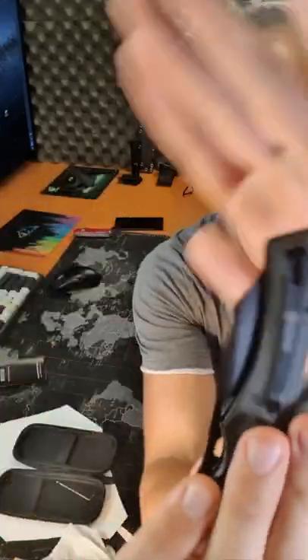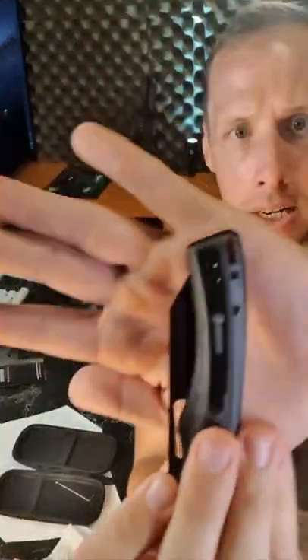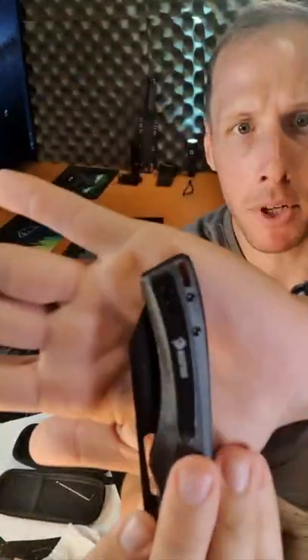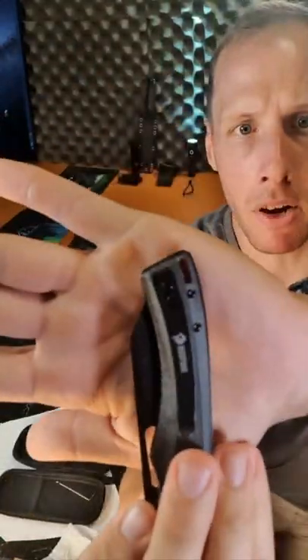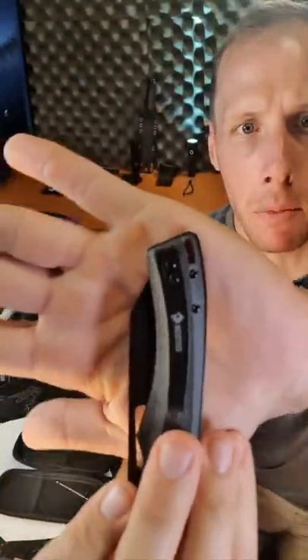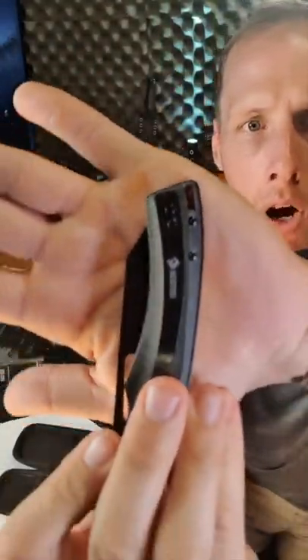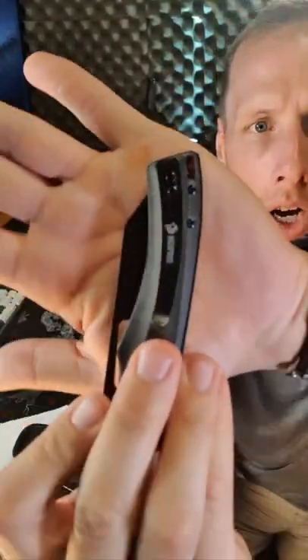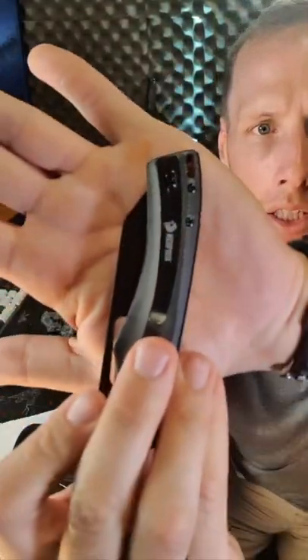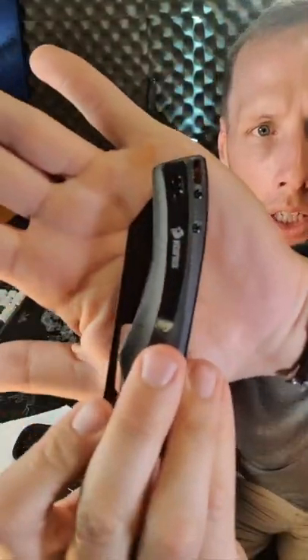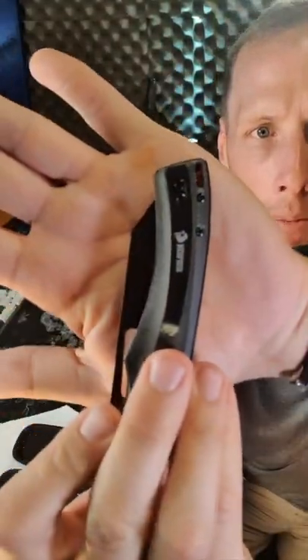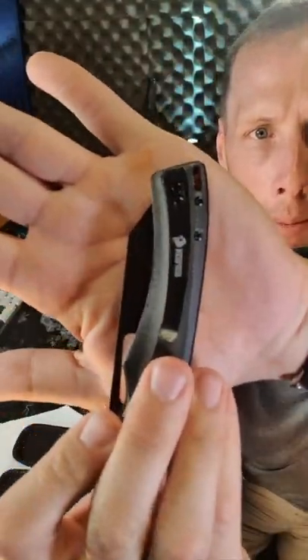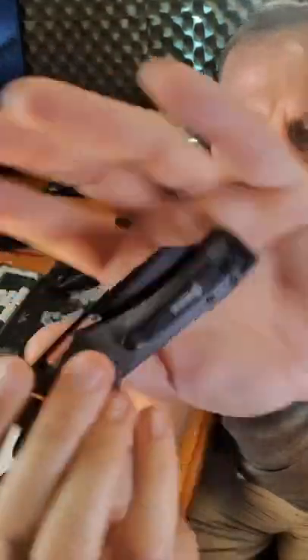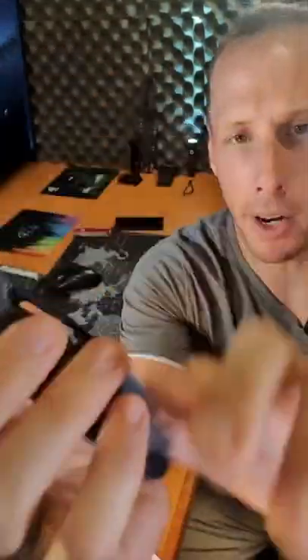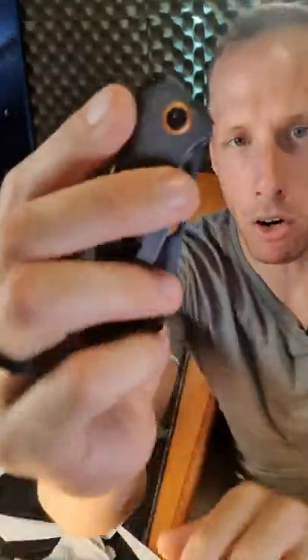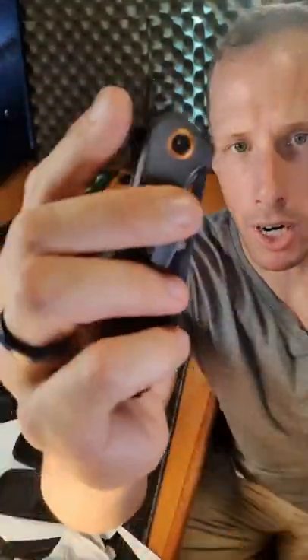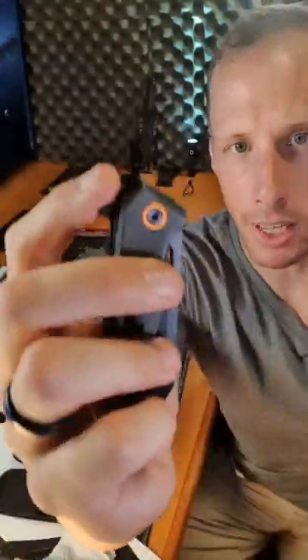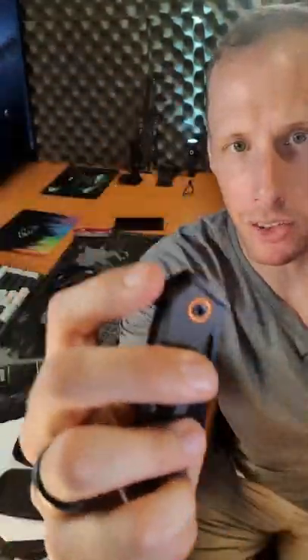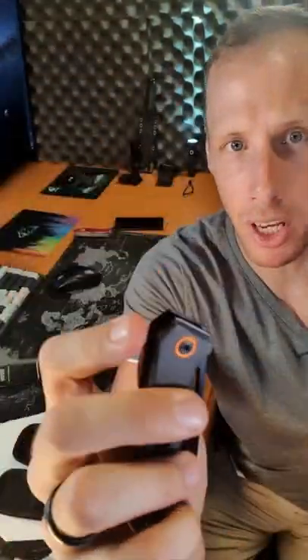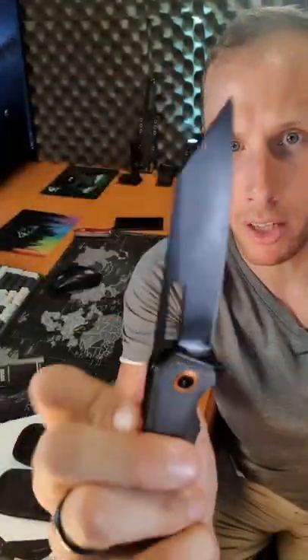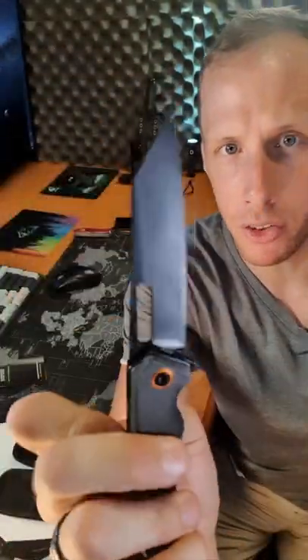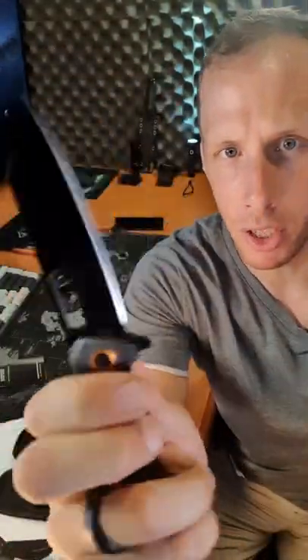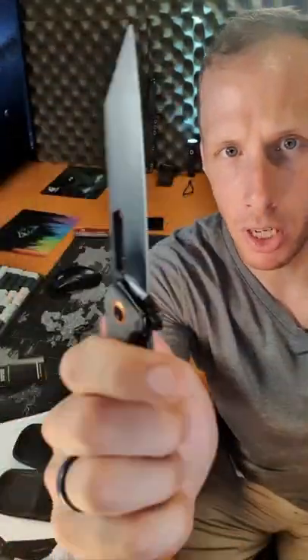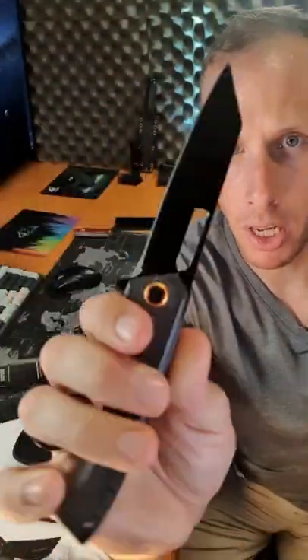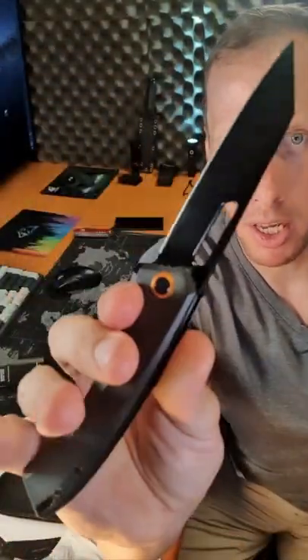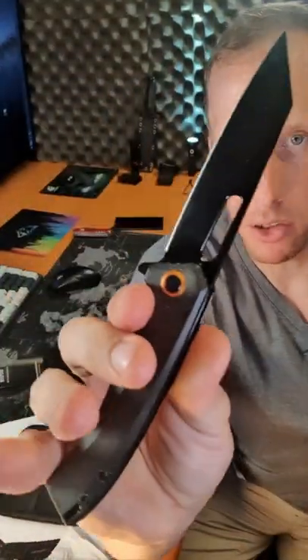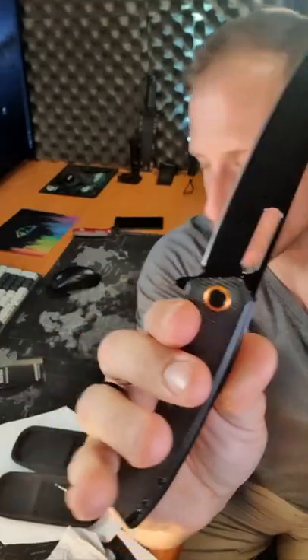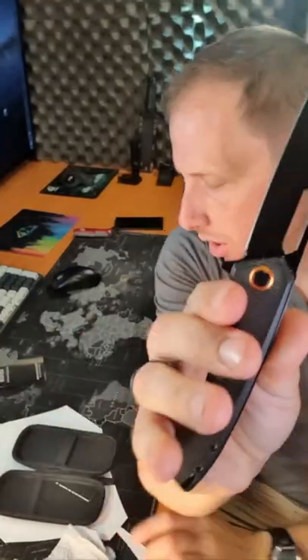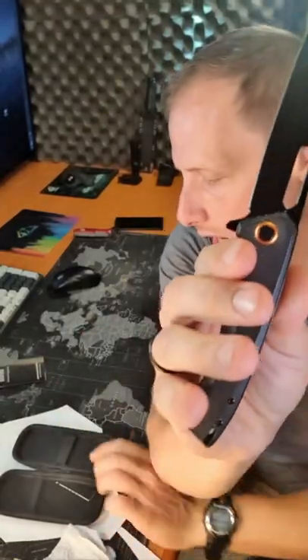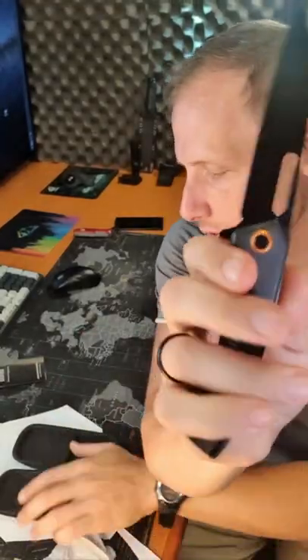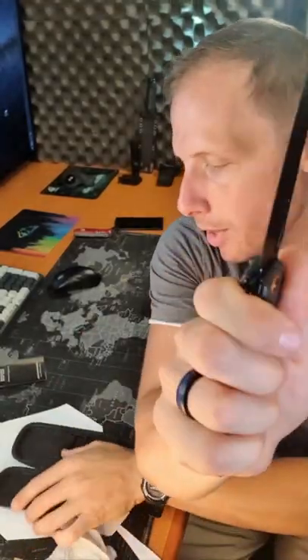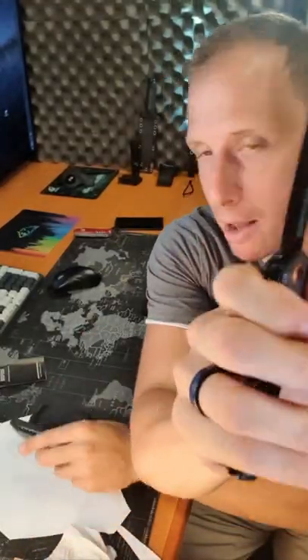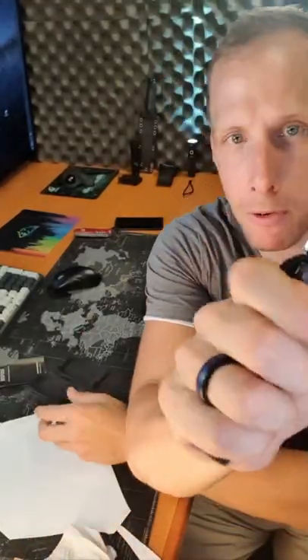Deep carry pocket clip, Micarta handle scales. It's just an awesome knife.